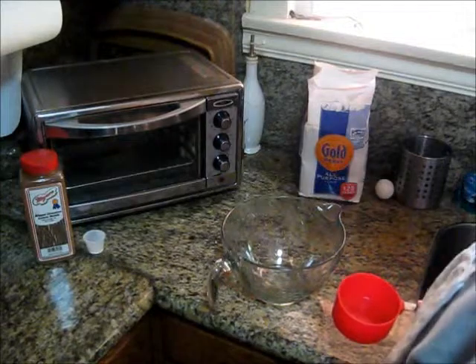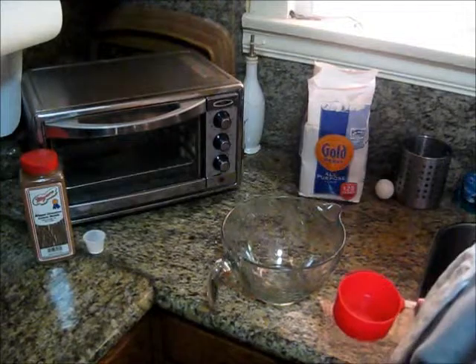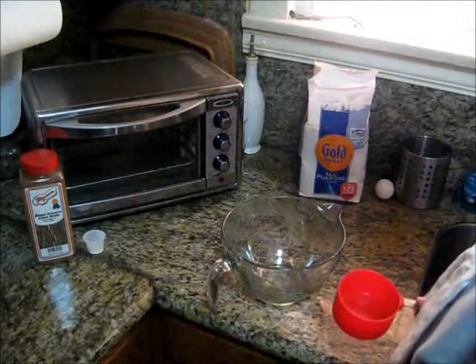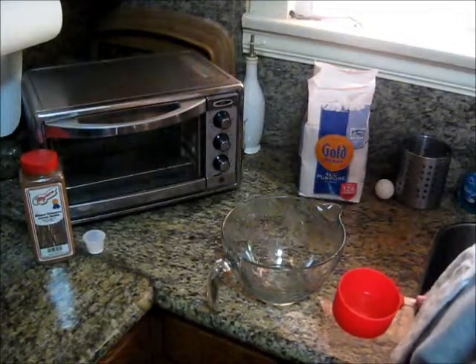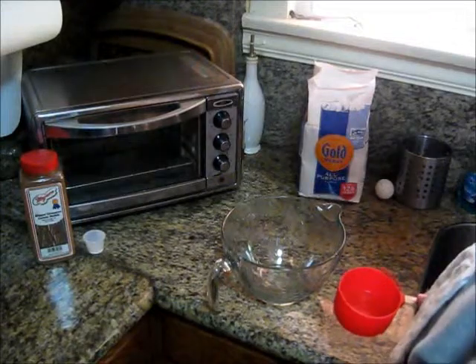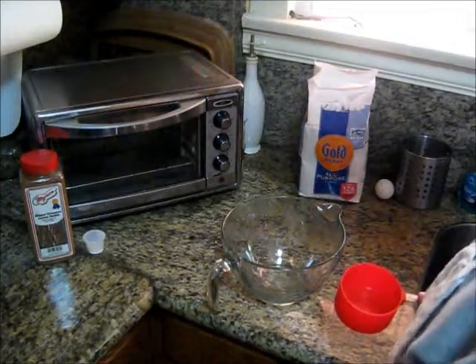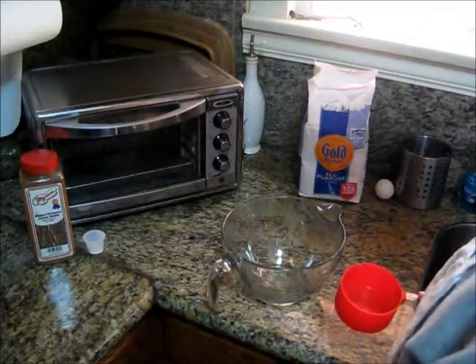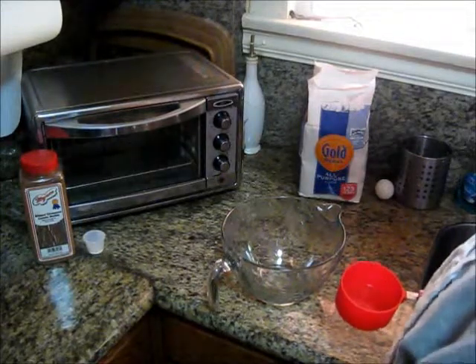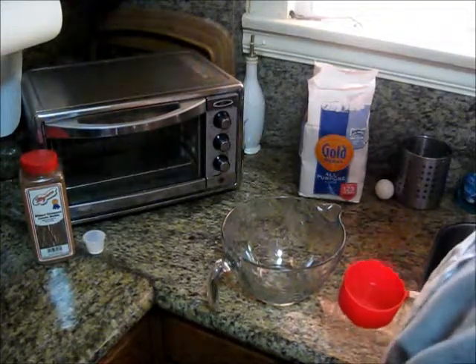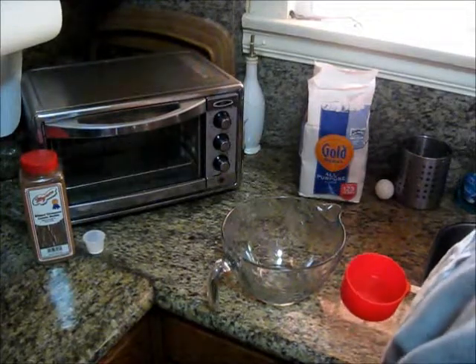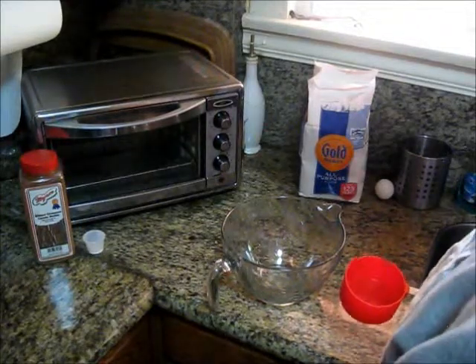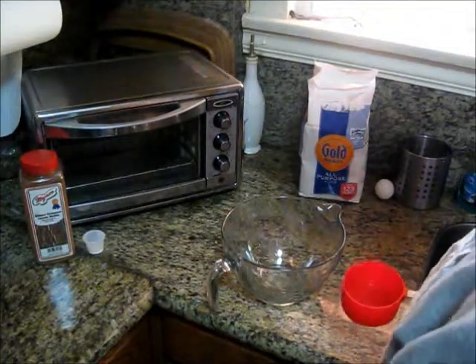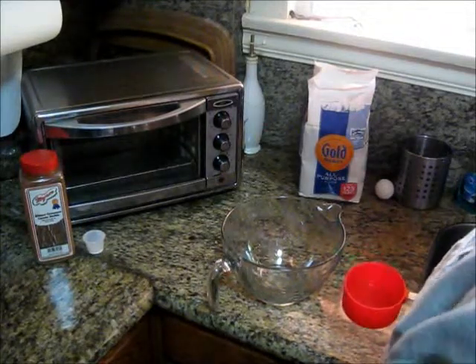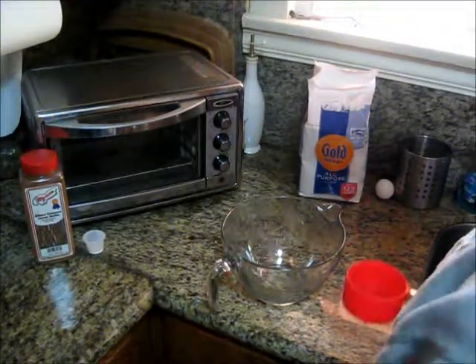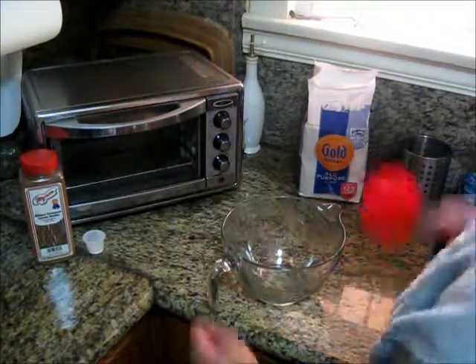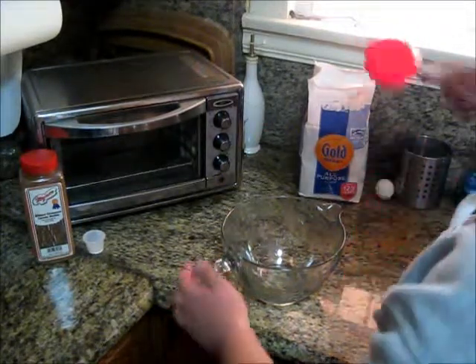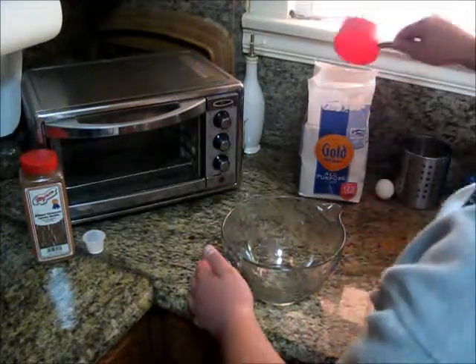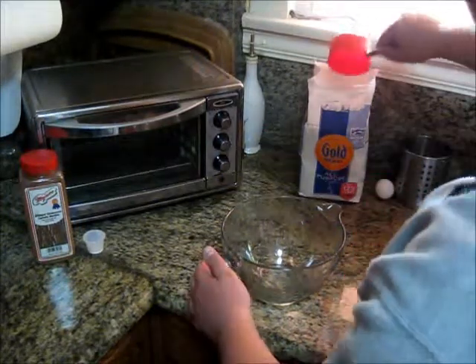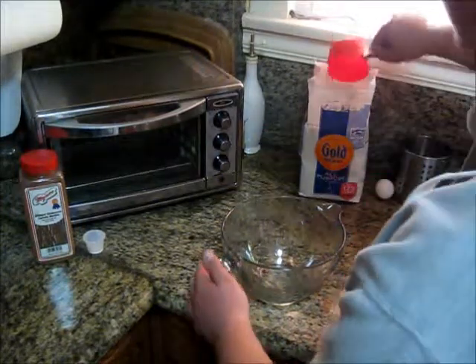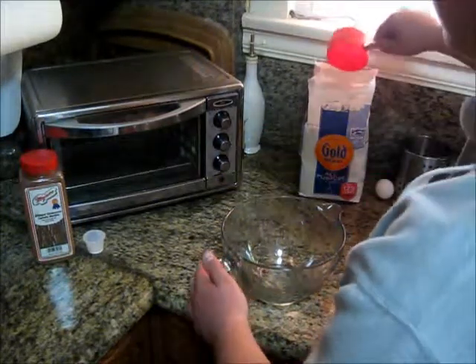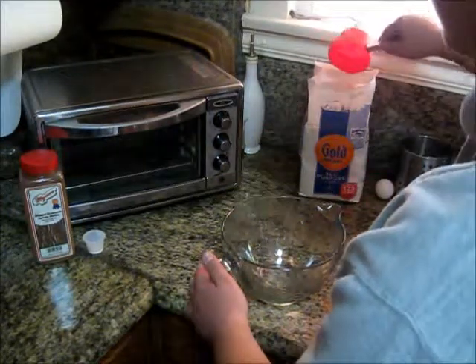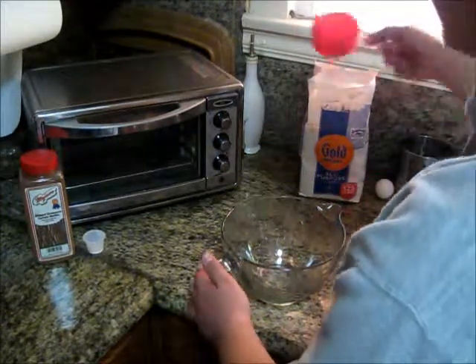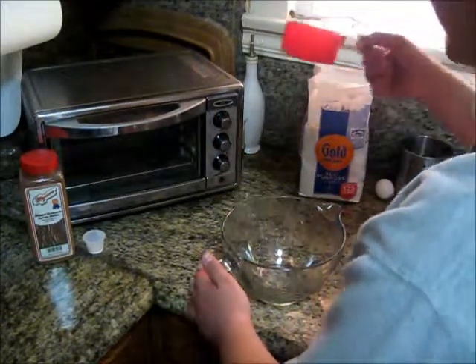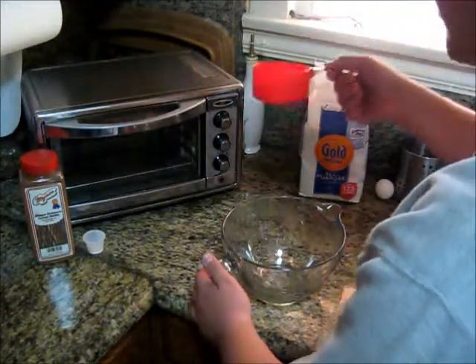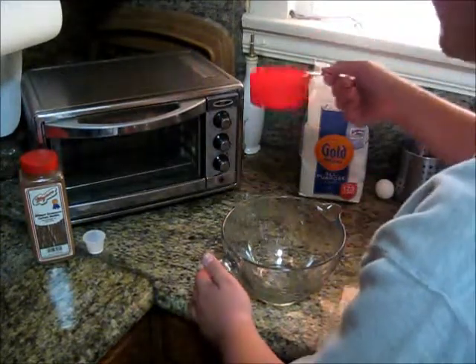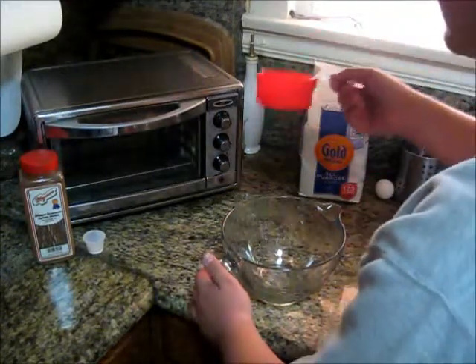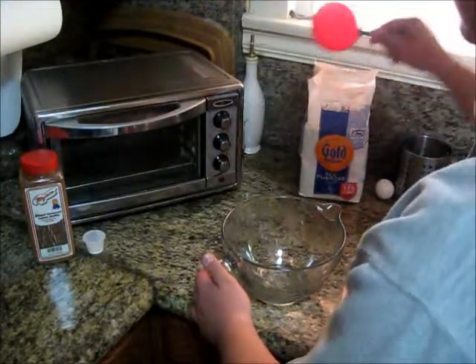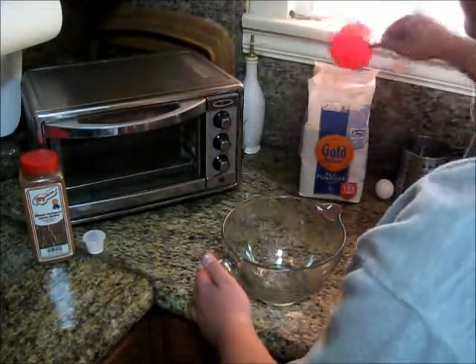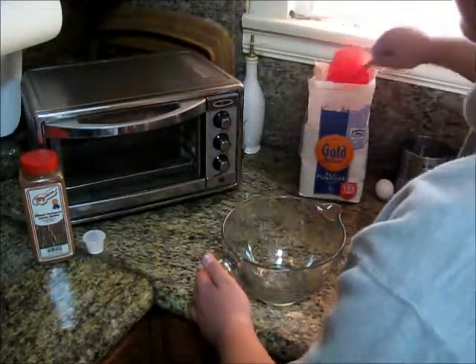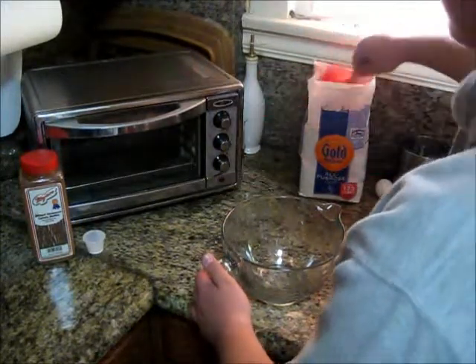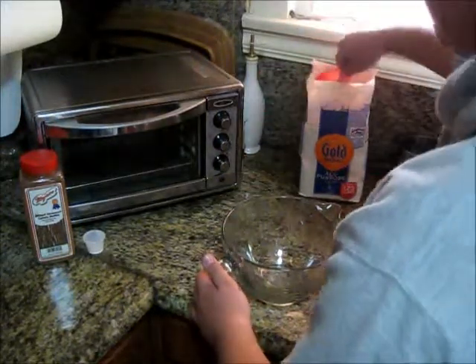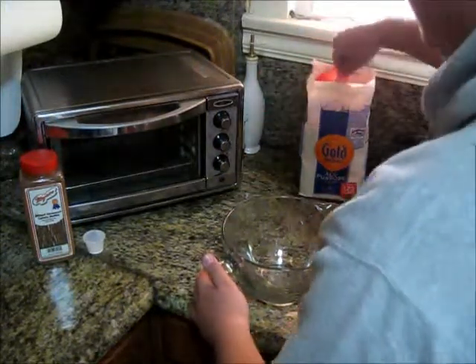To start off the chemical procedure, we first add two cups of flour.